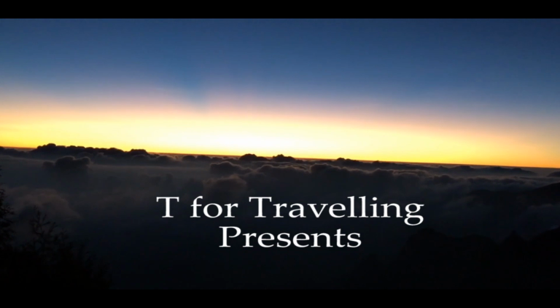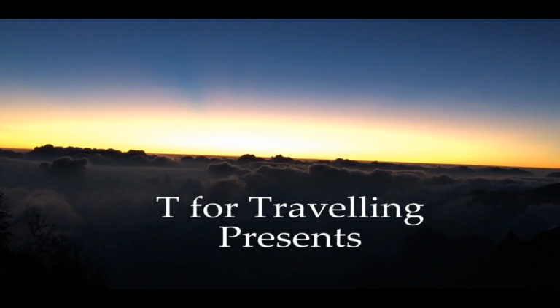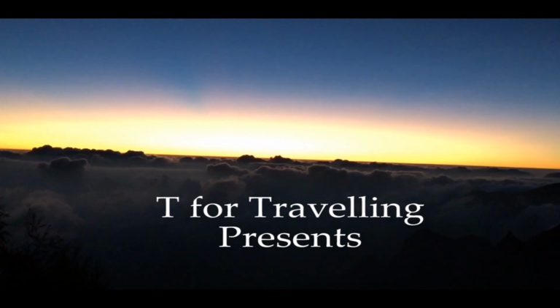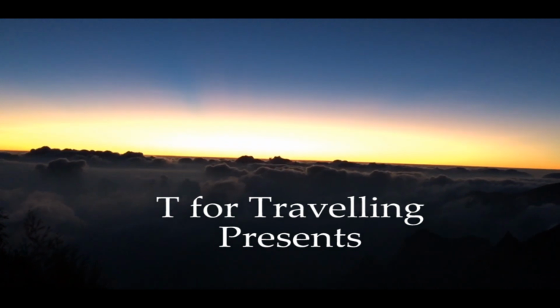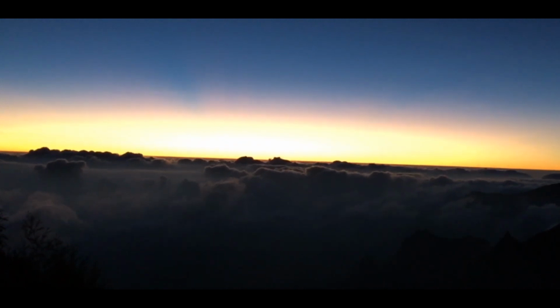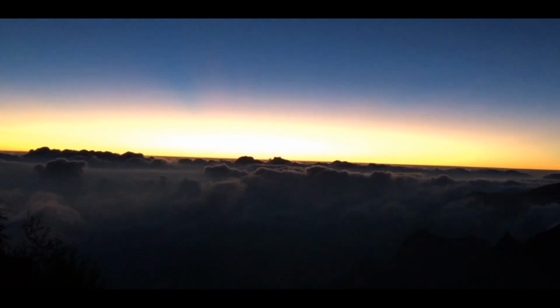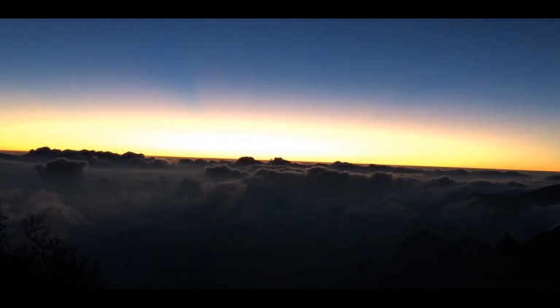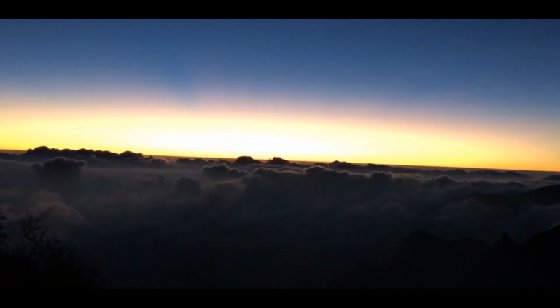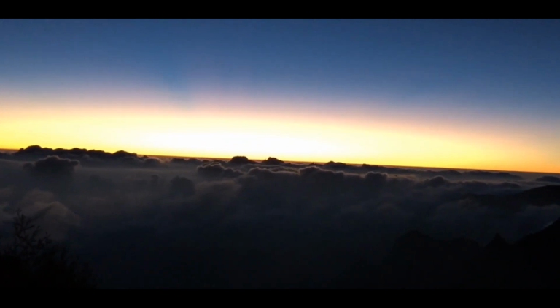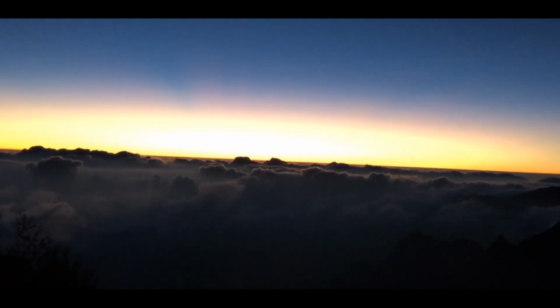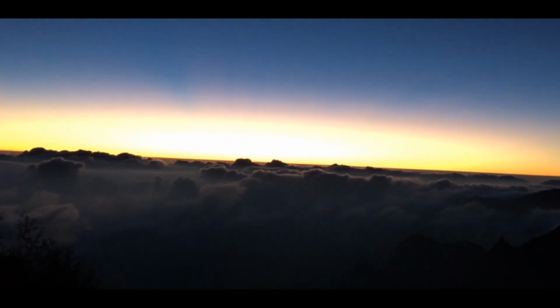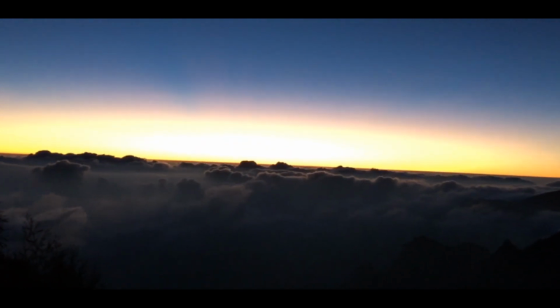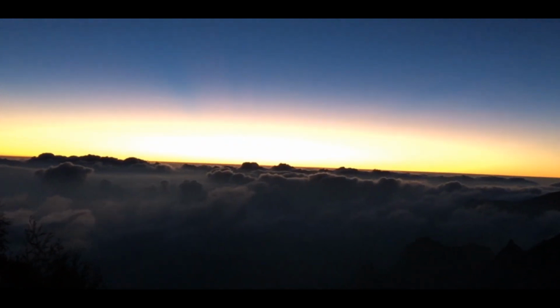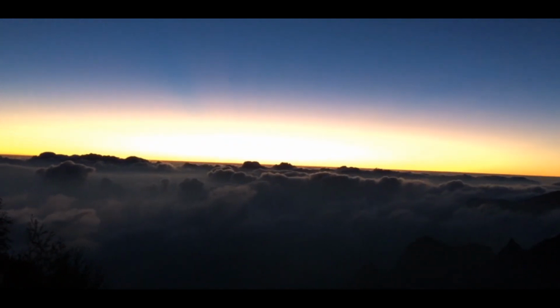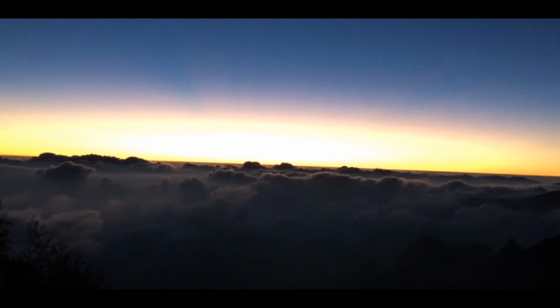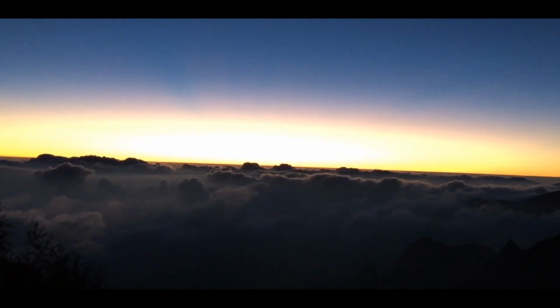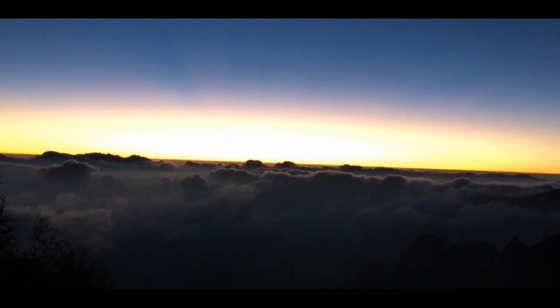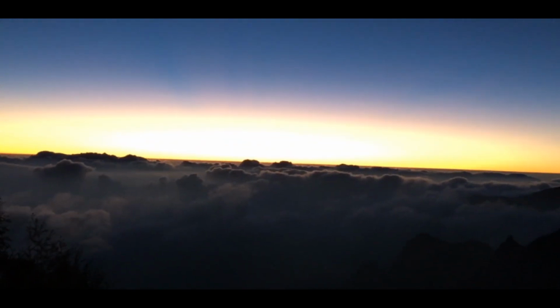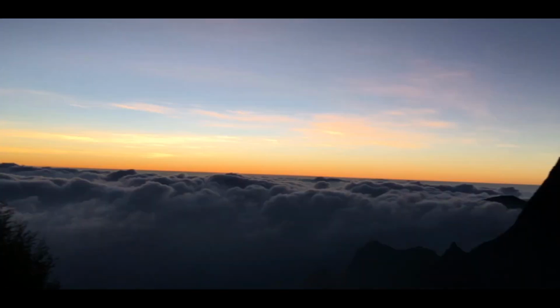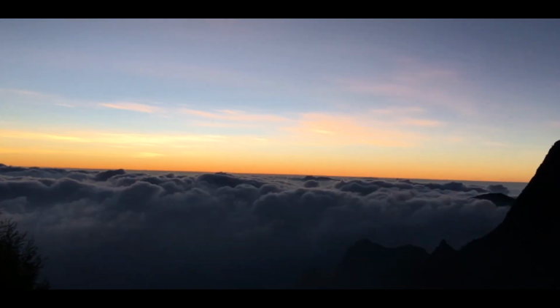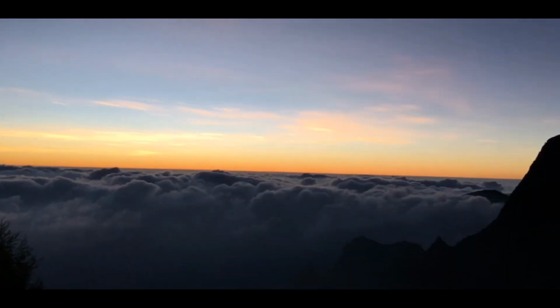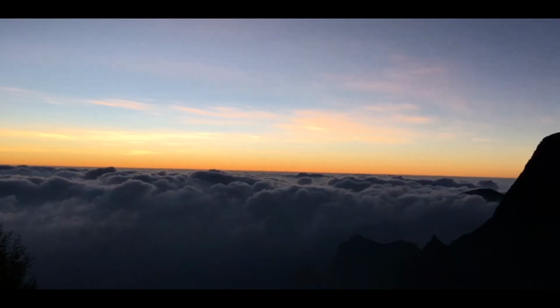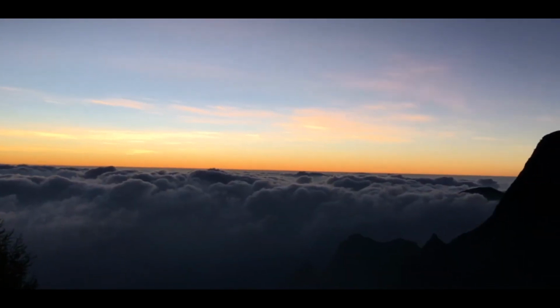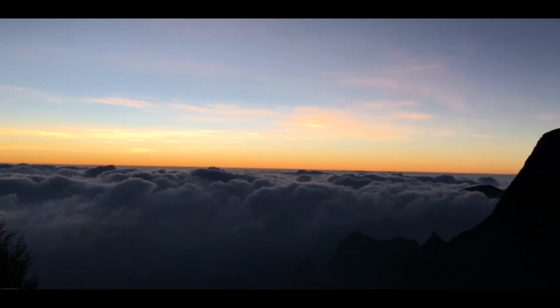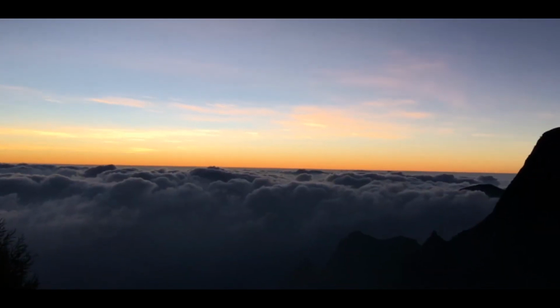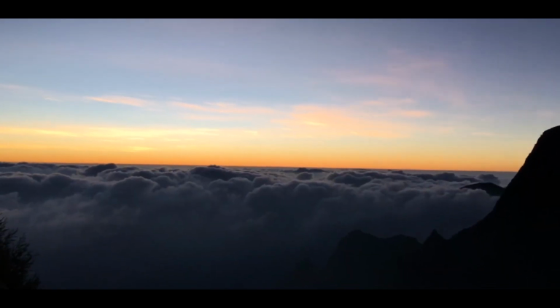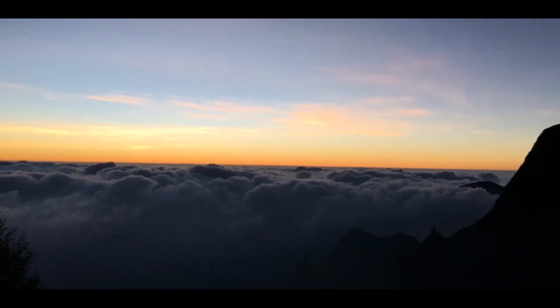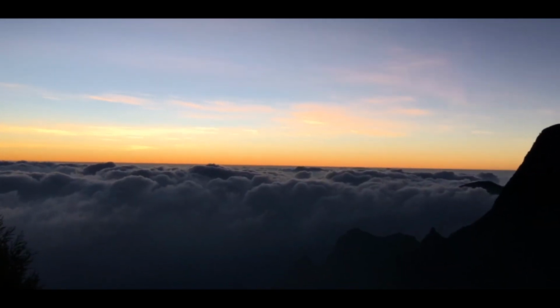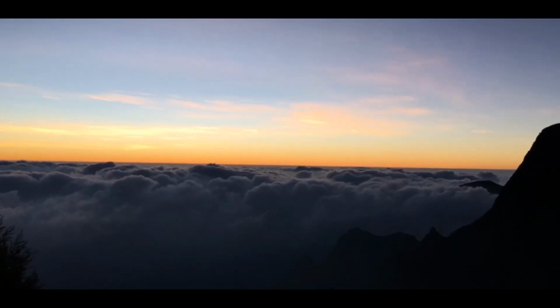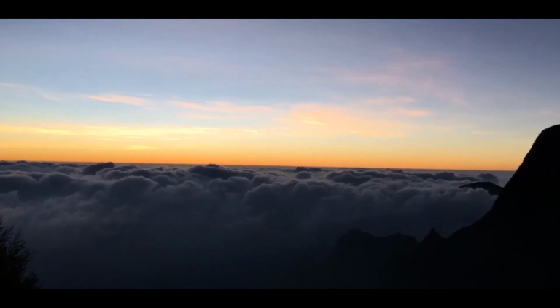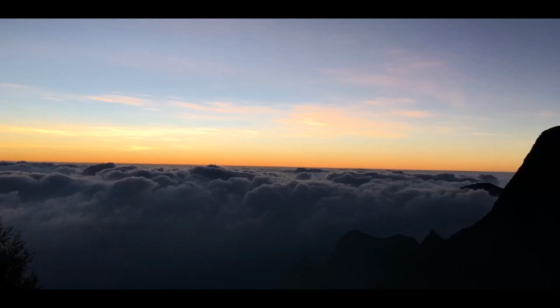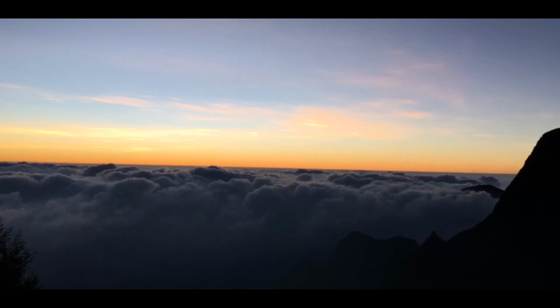If you want to see the golden sun rising above these clouds, you have to visit Kulukumala in the month of December and January.